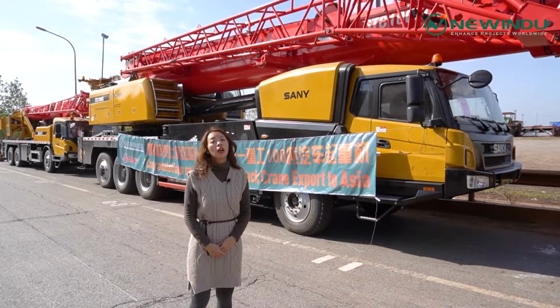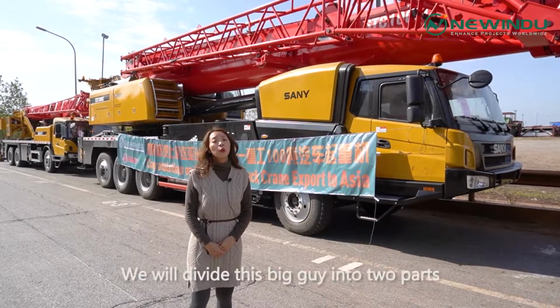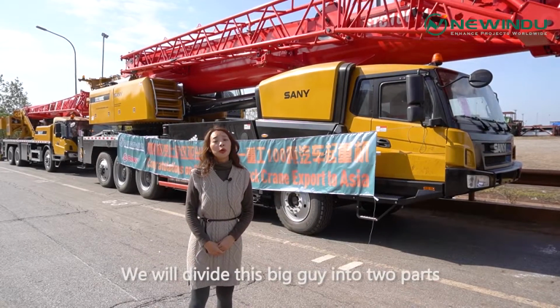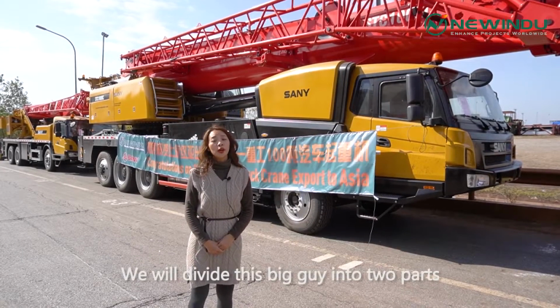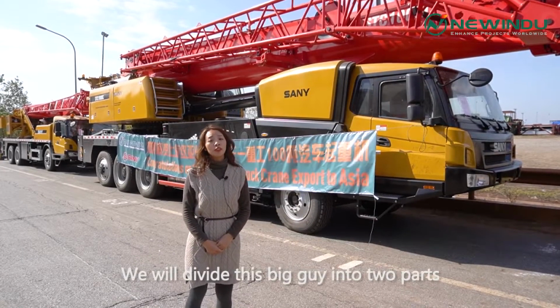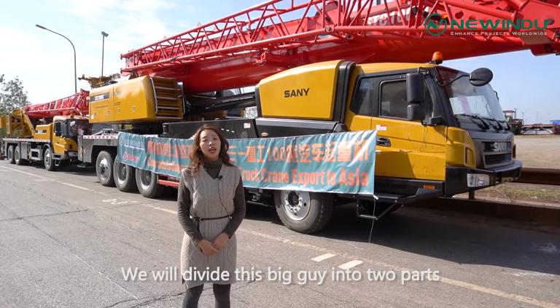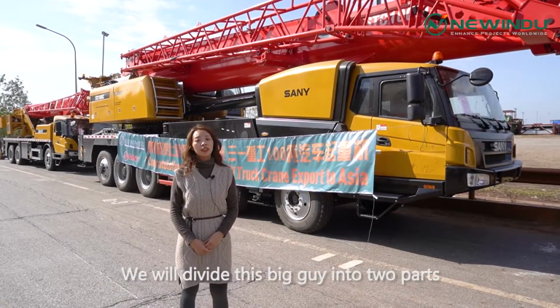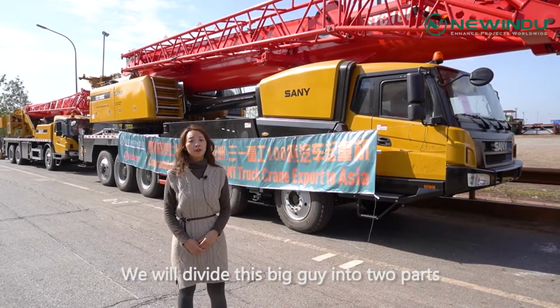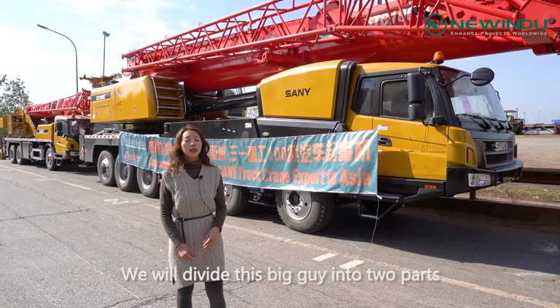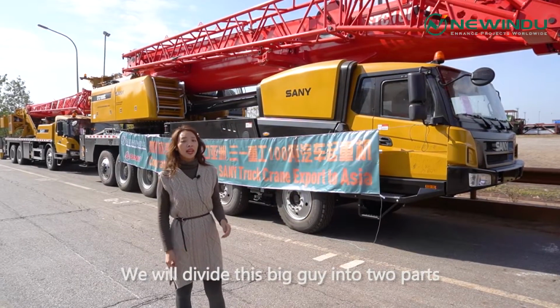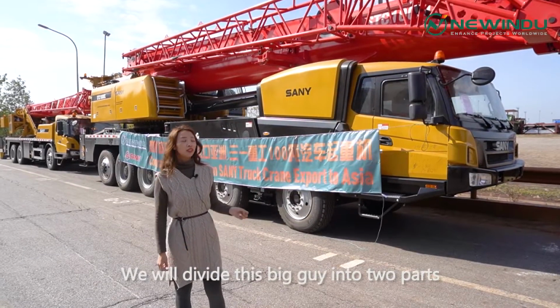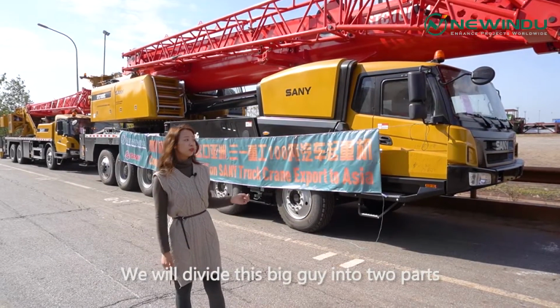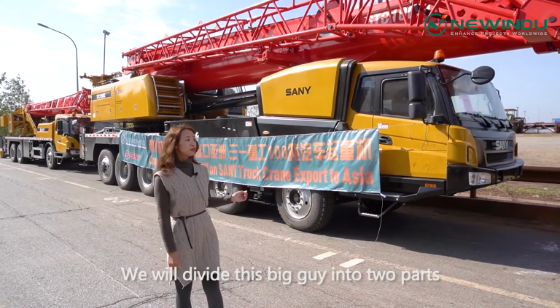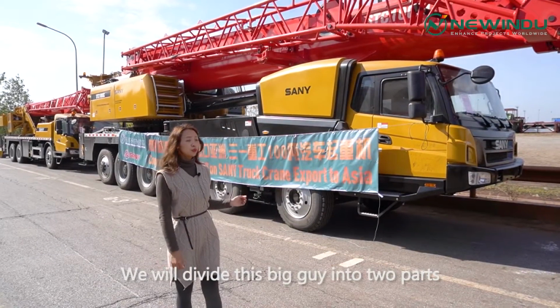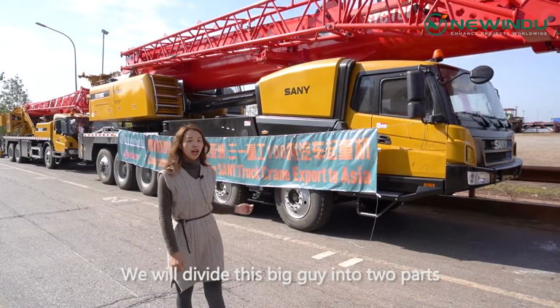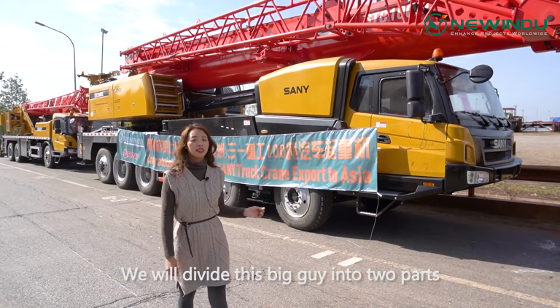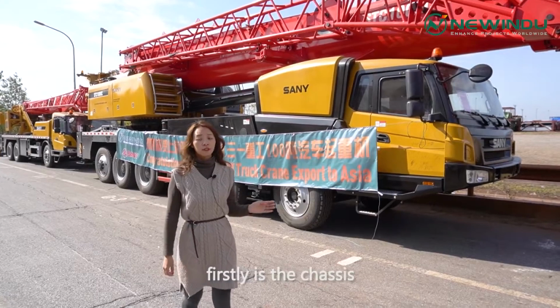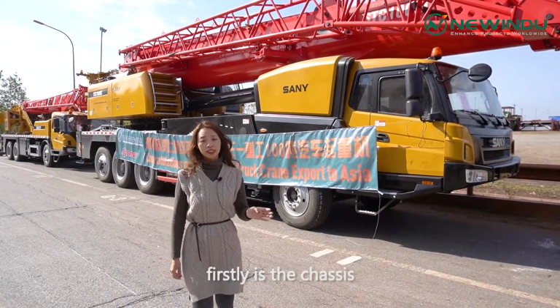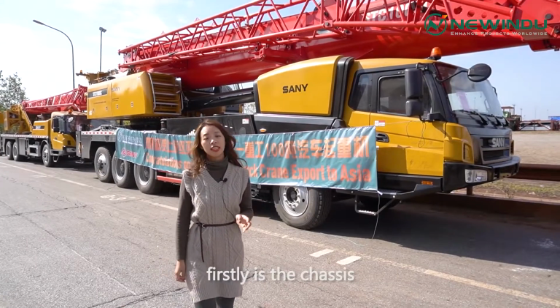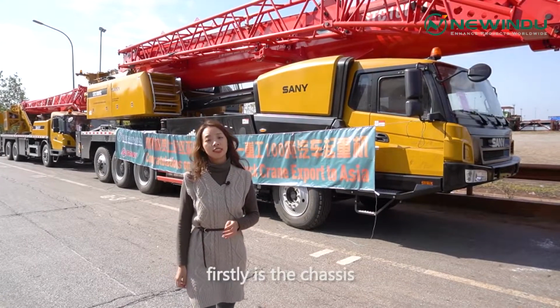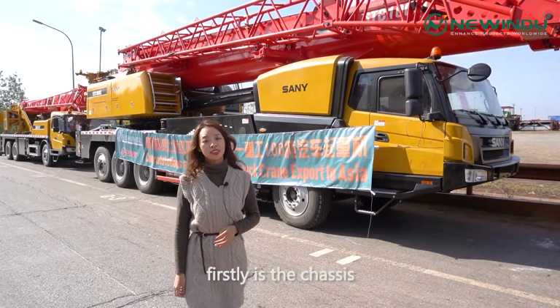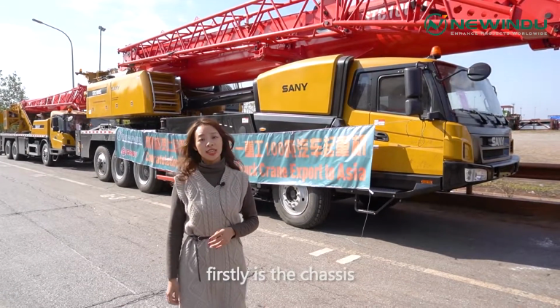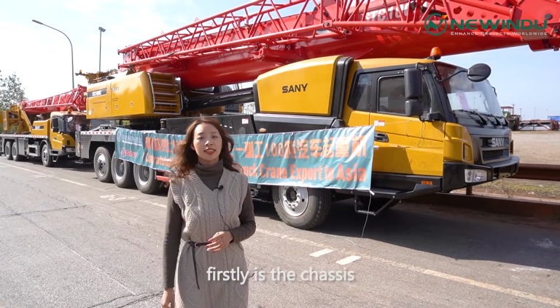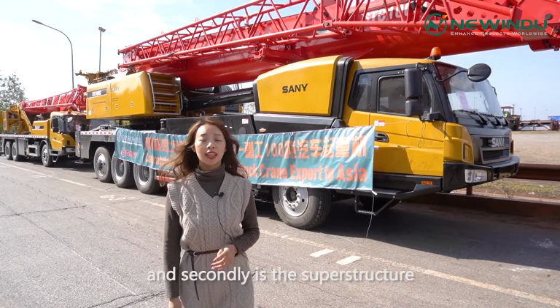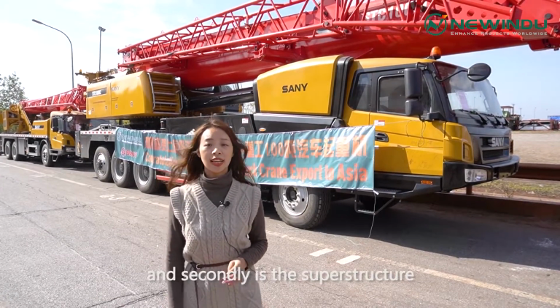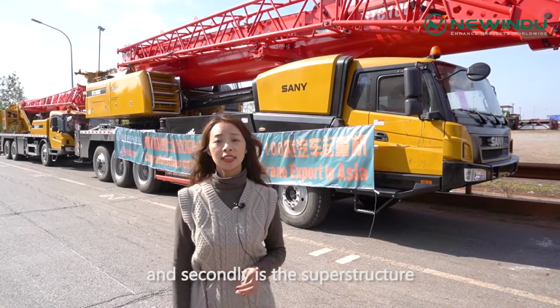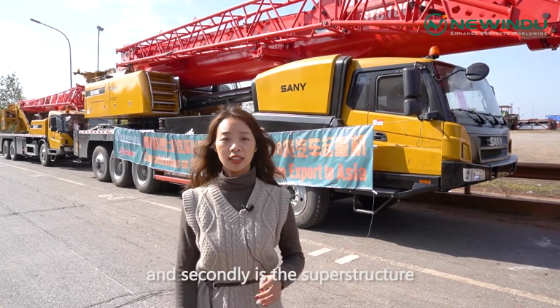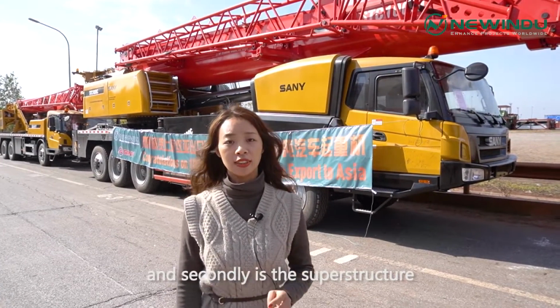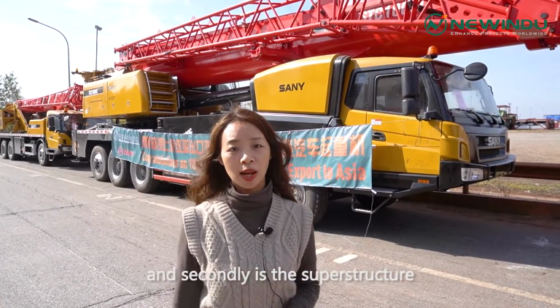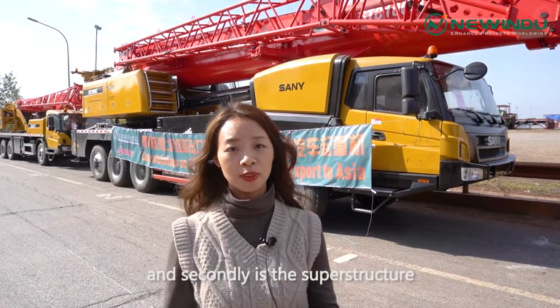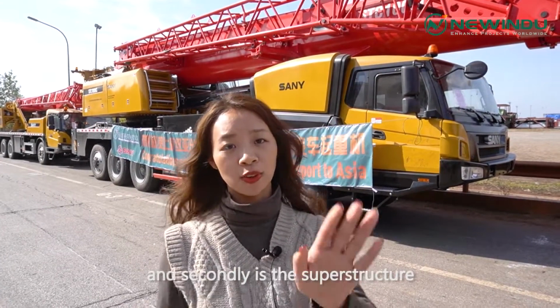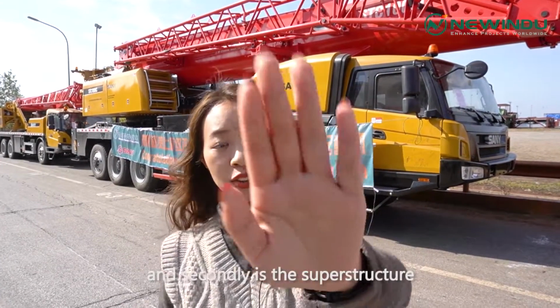We will divide this big guy into two parts: firstly the chassis, and secondly the upper structure.